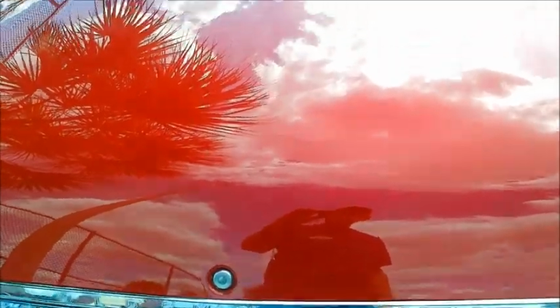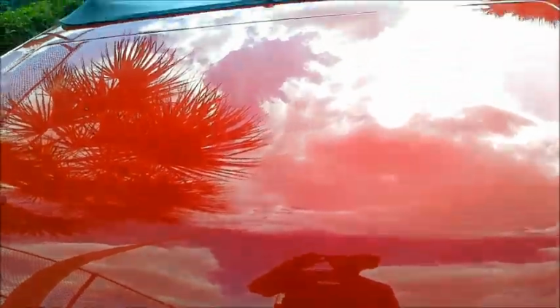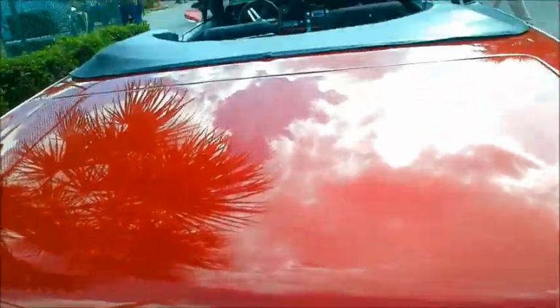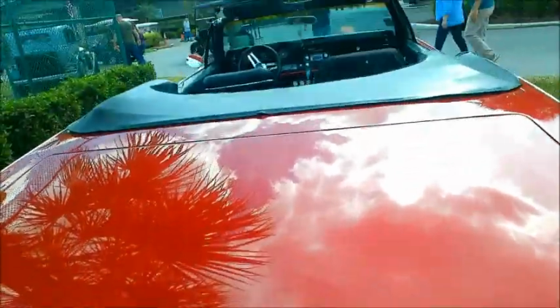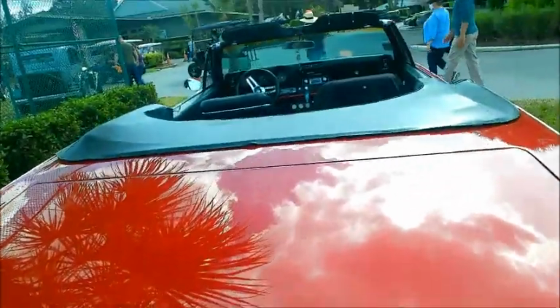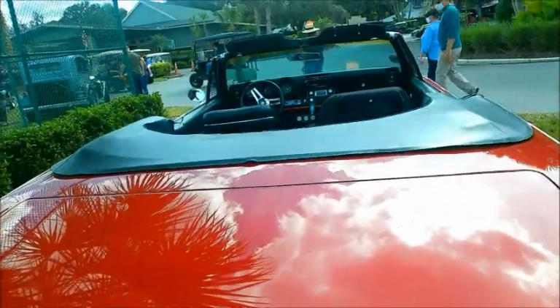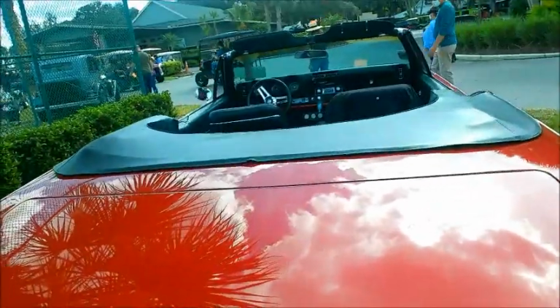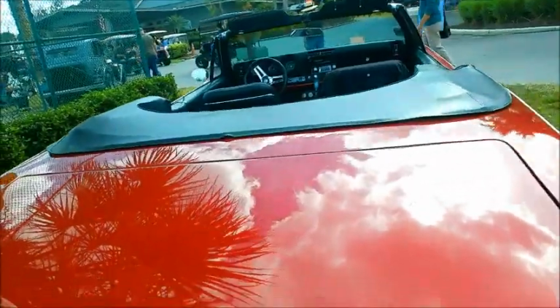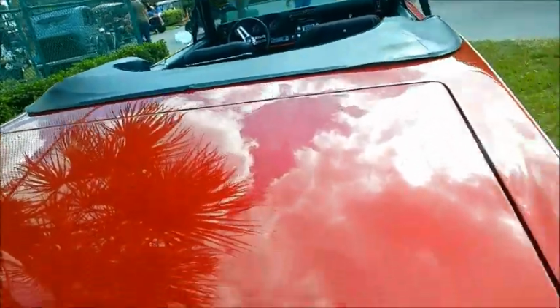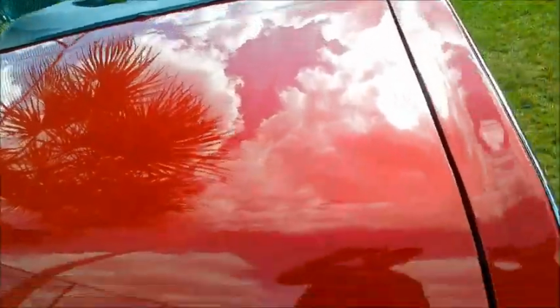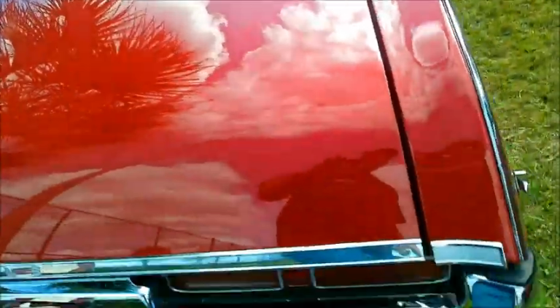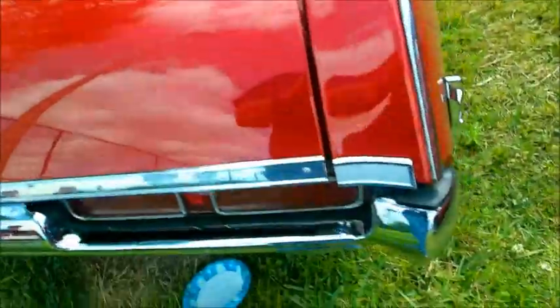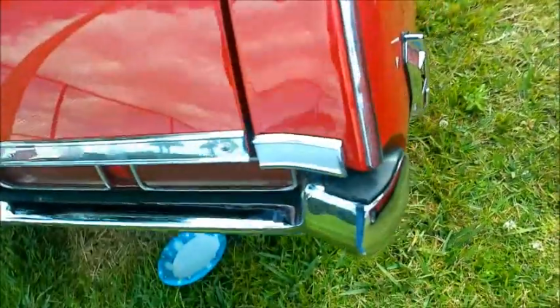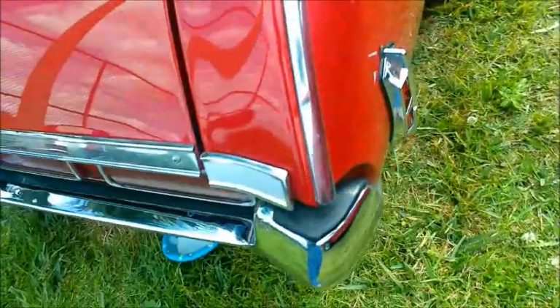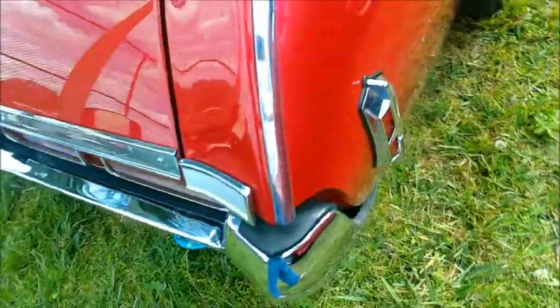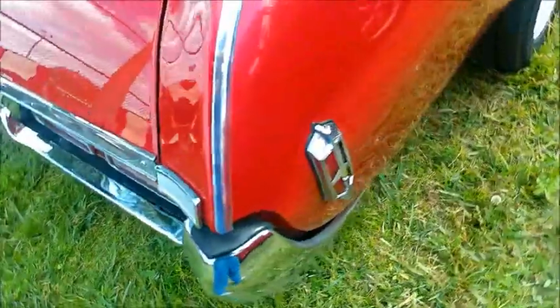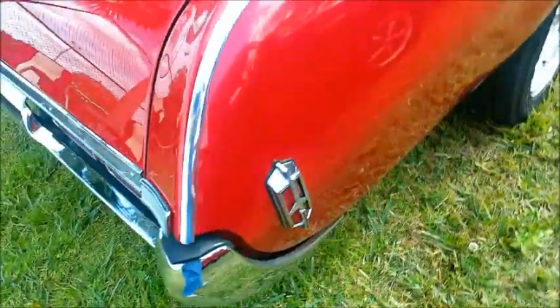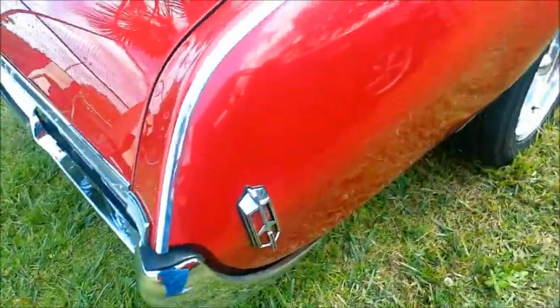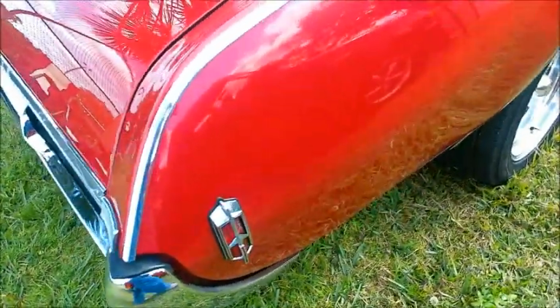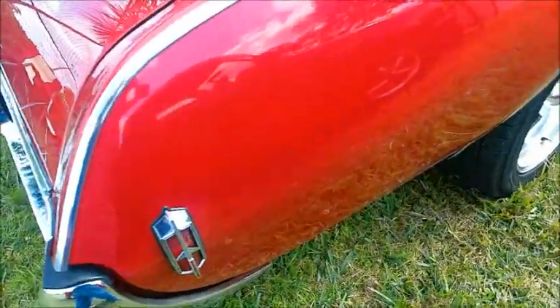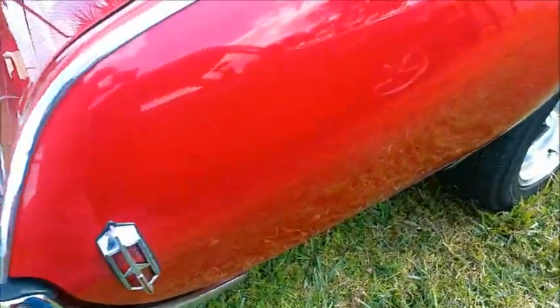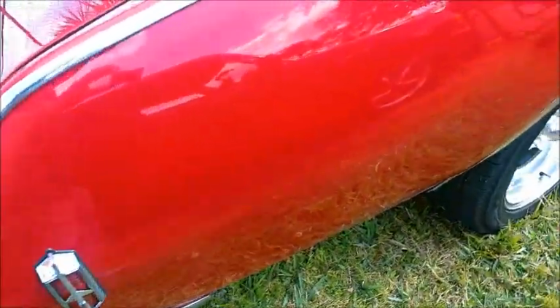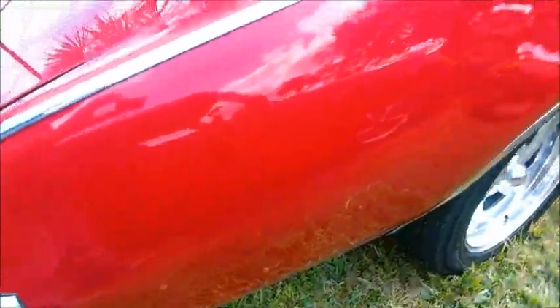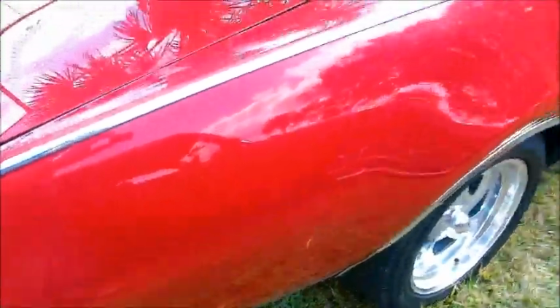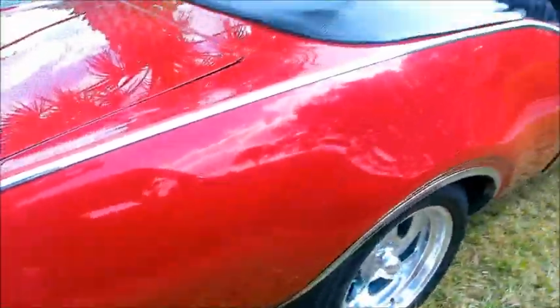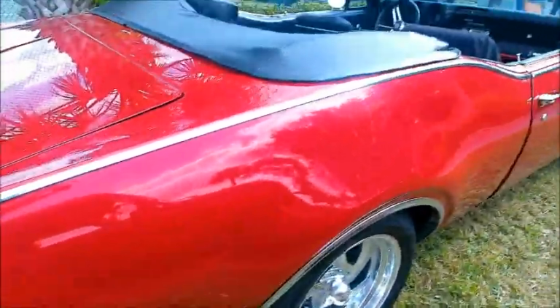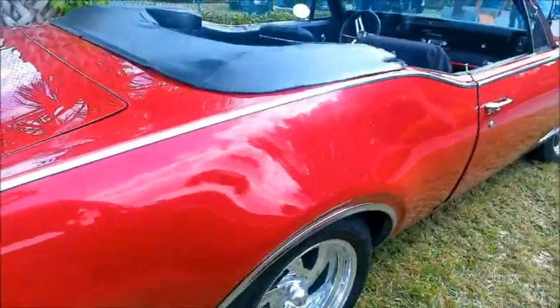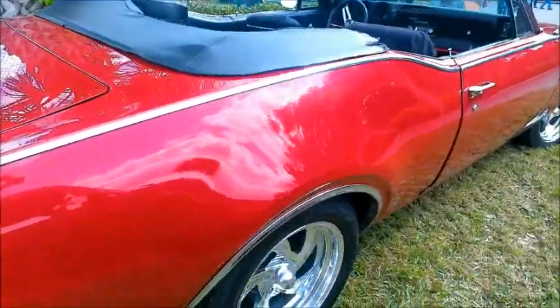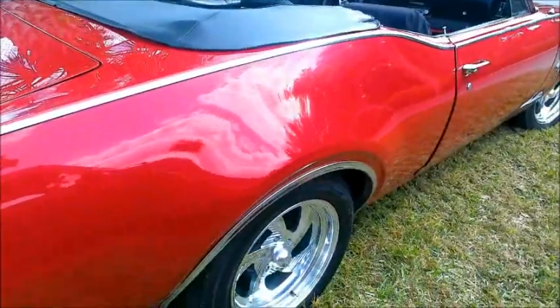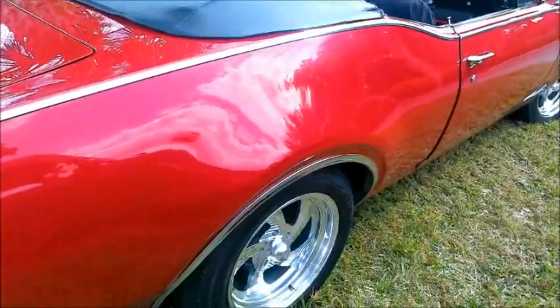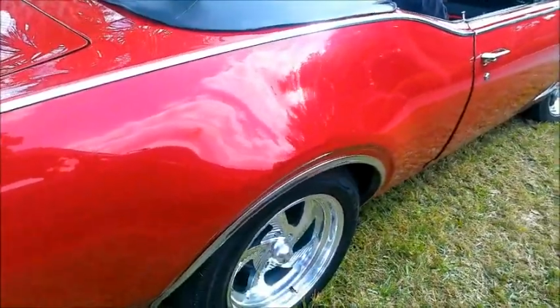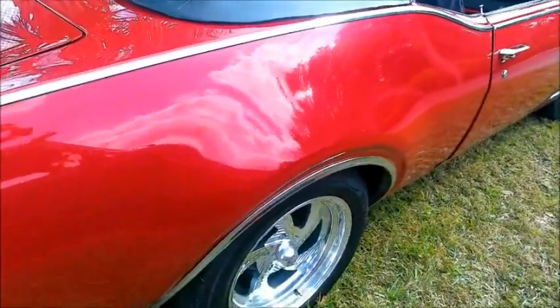I can't imagine making a better appearance at a gathering driving up in this car.